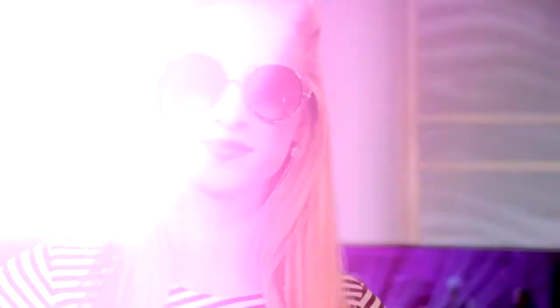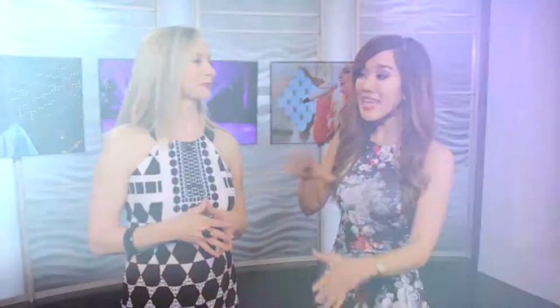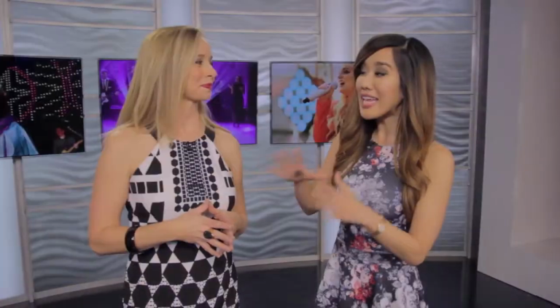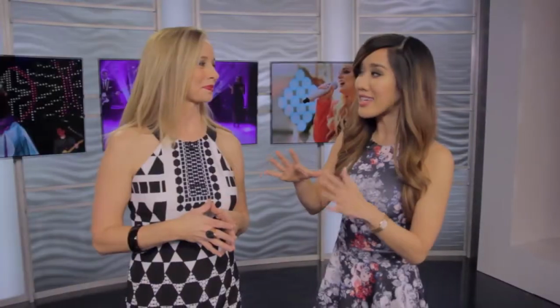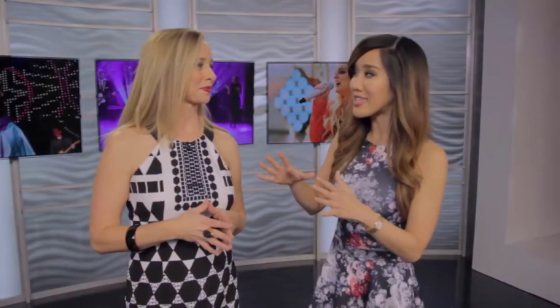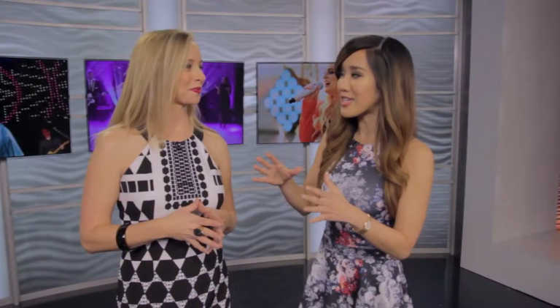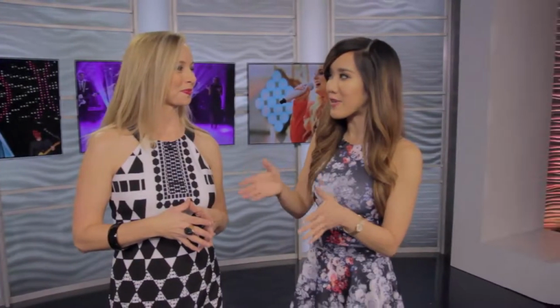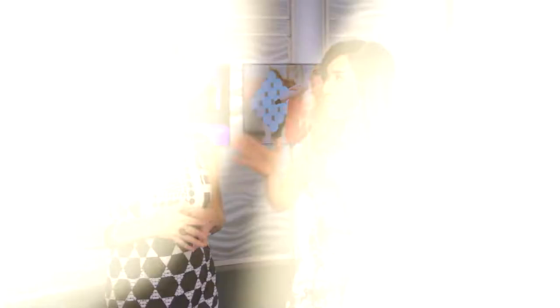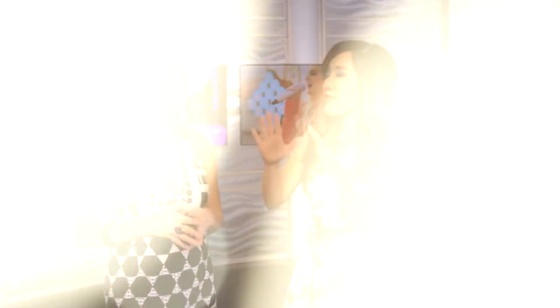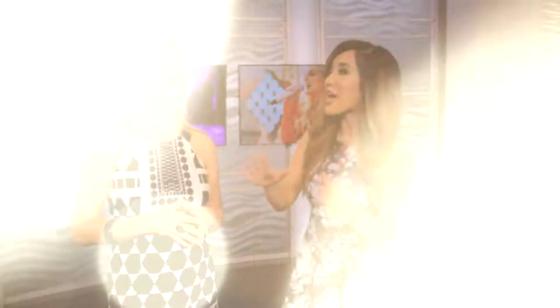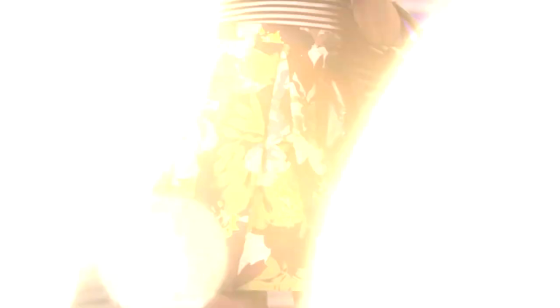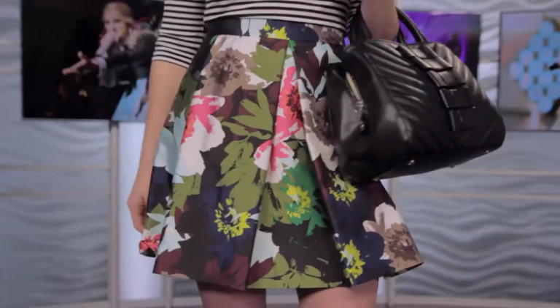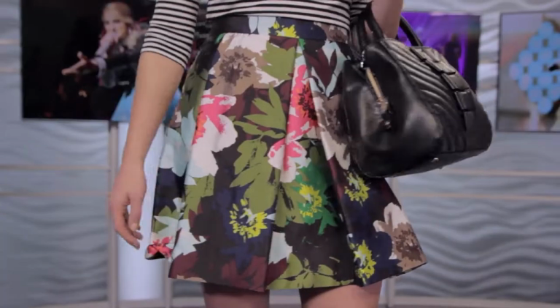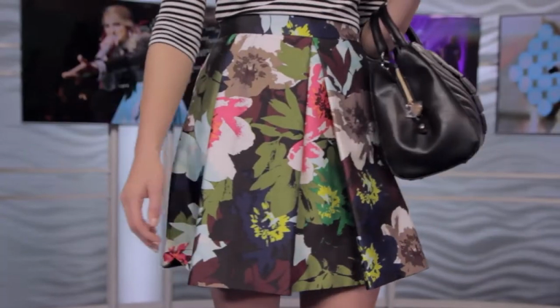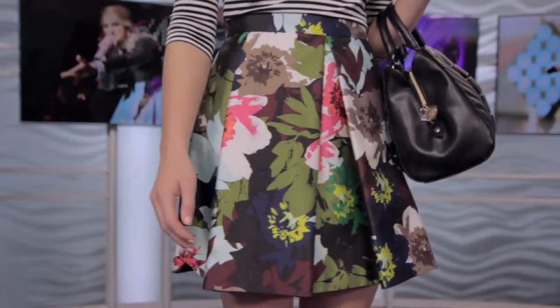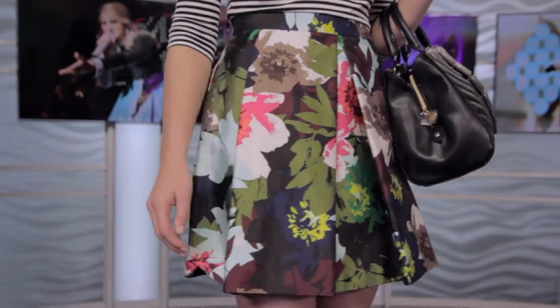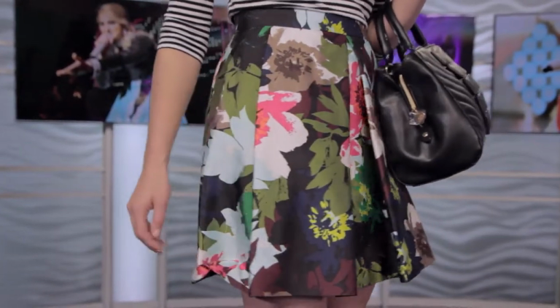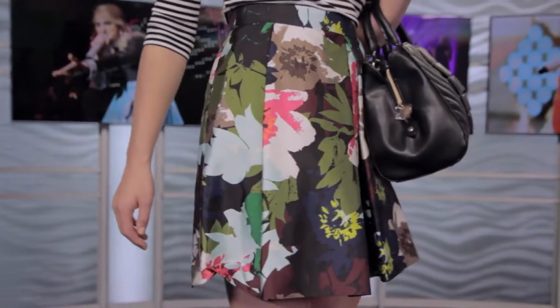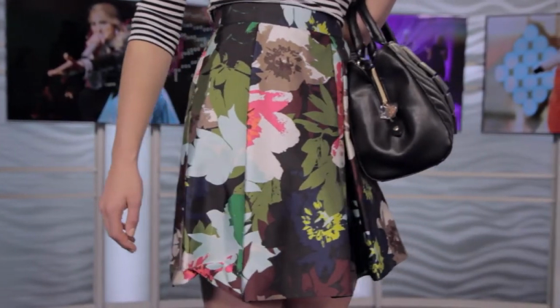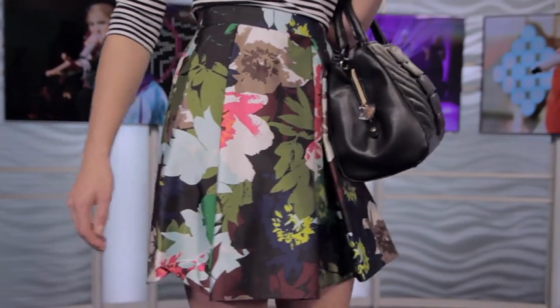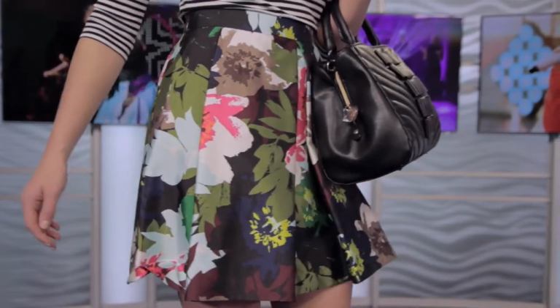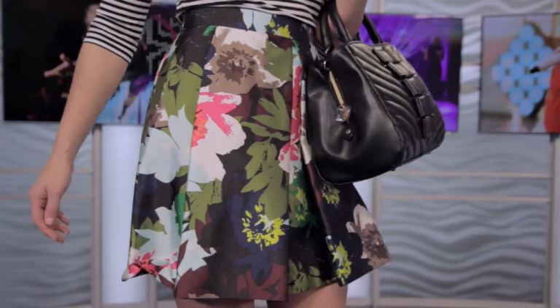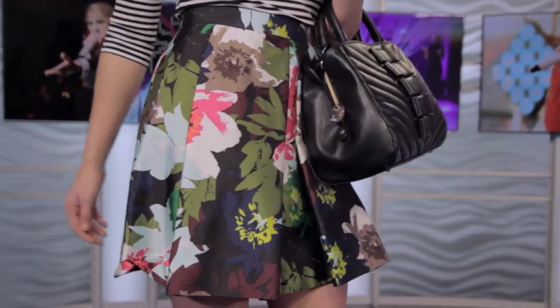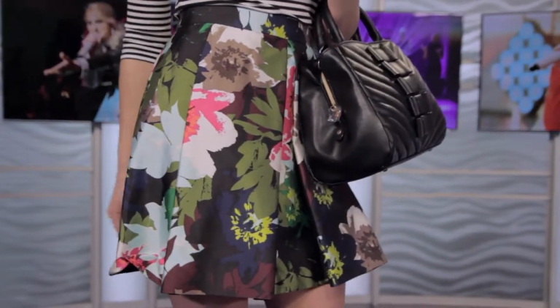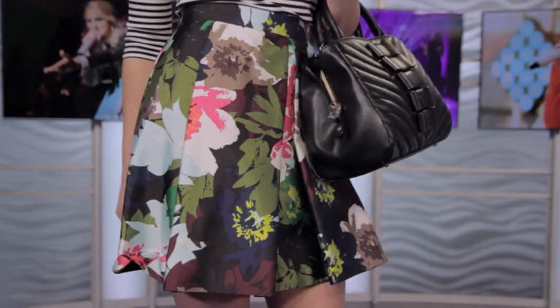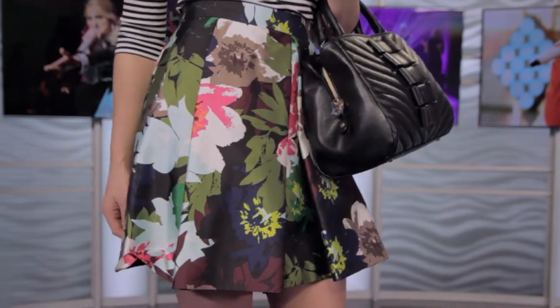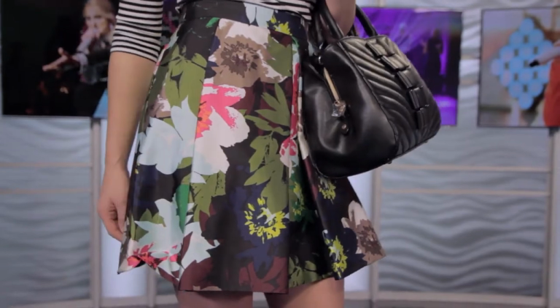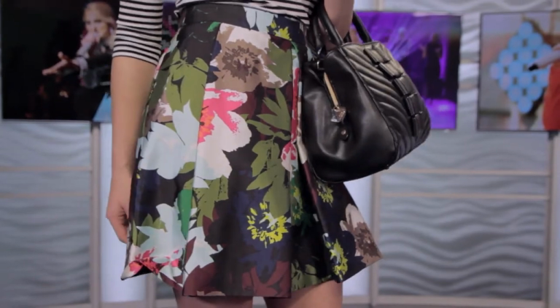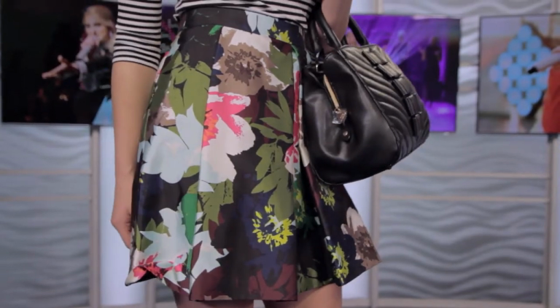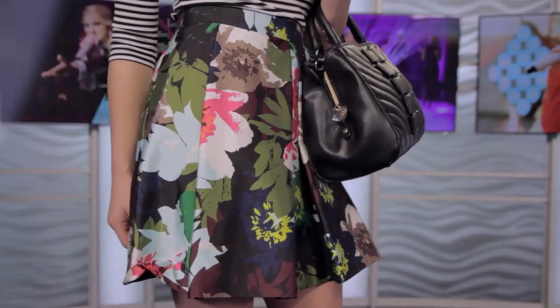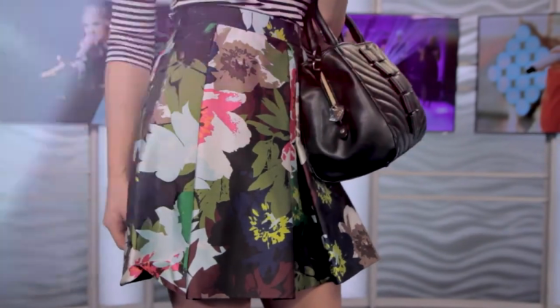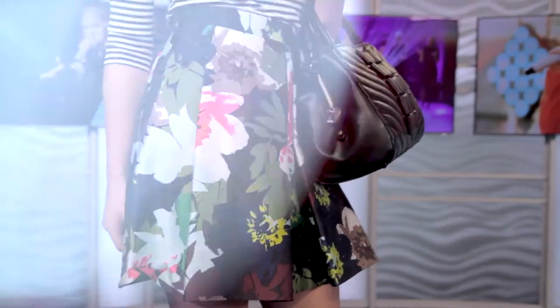The A-line skirt is very flattering for most figures — it works for a lot of people, especially if you do have that silhouette.